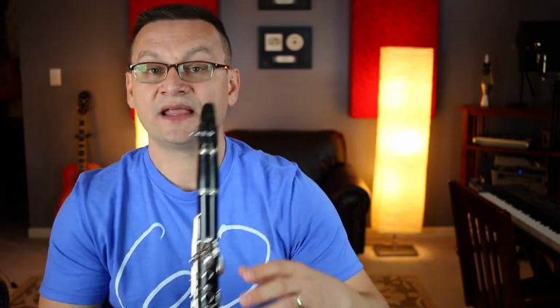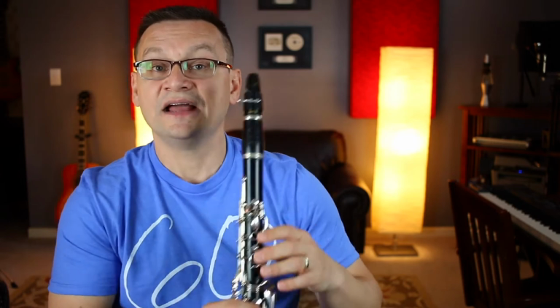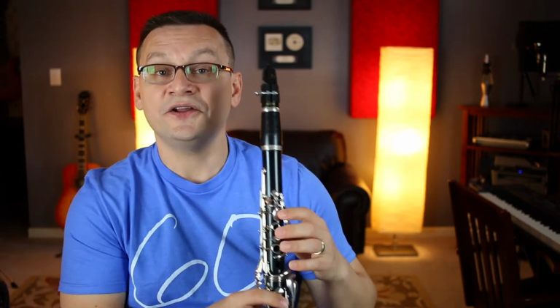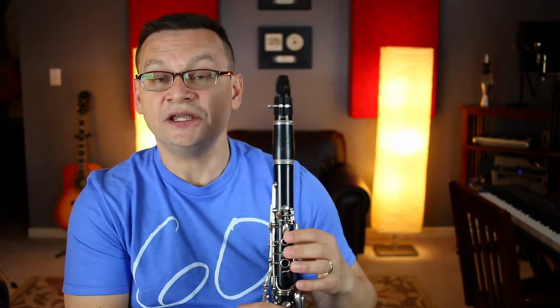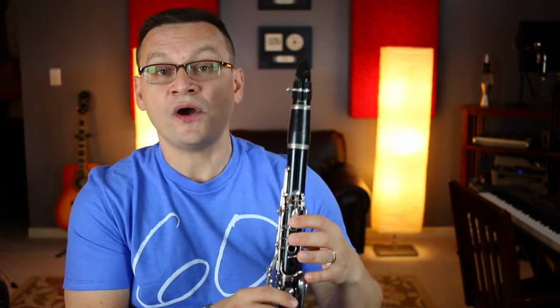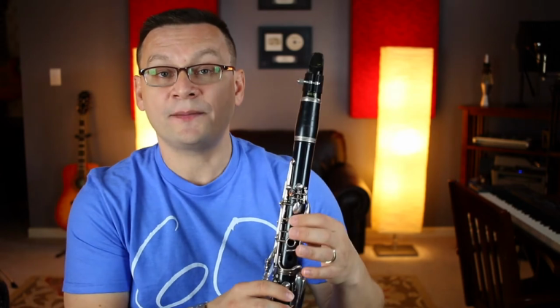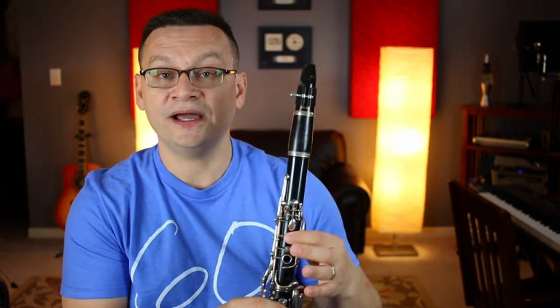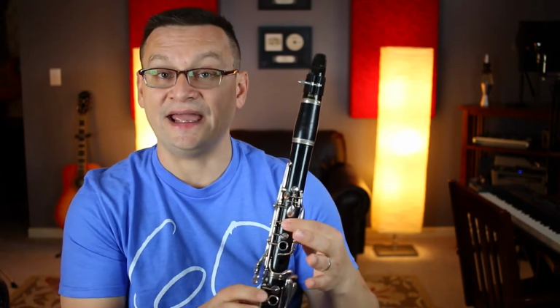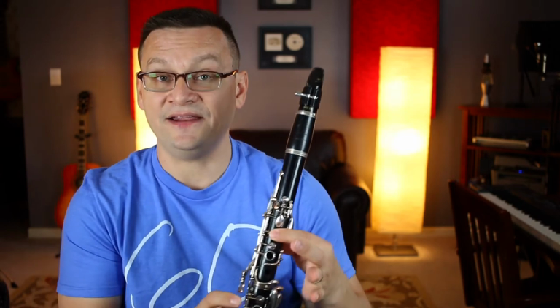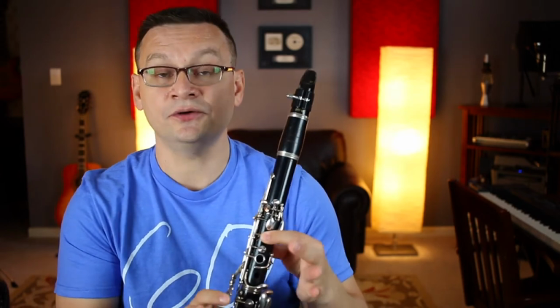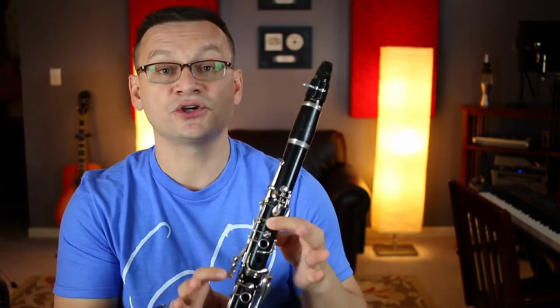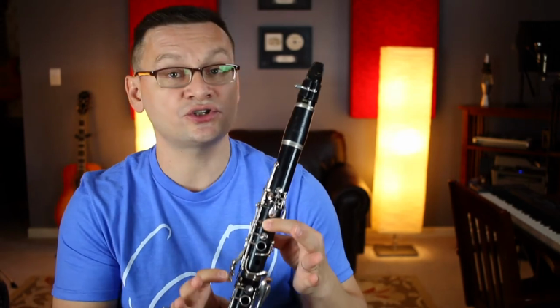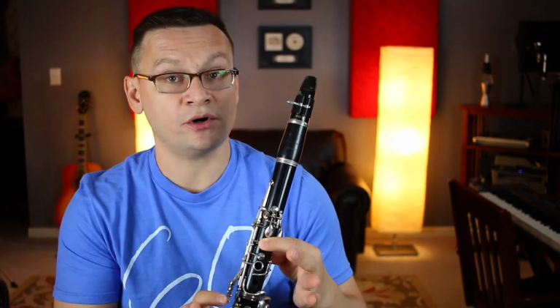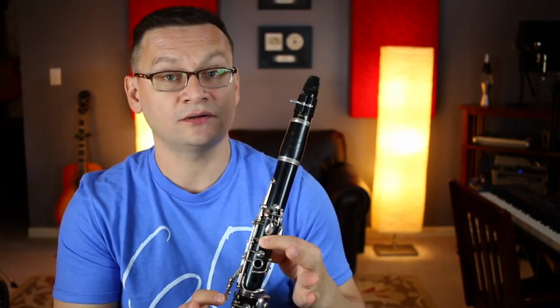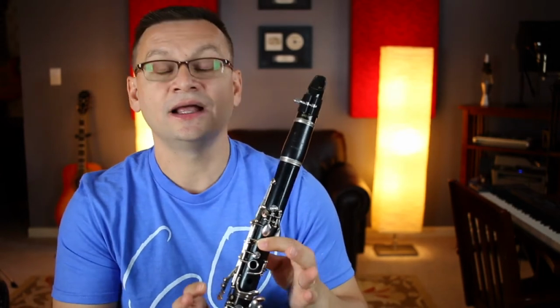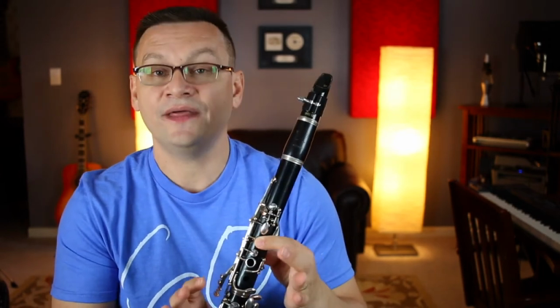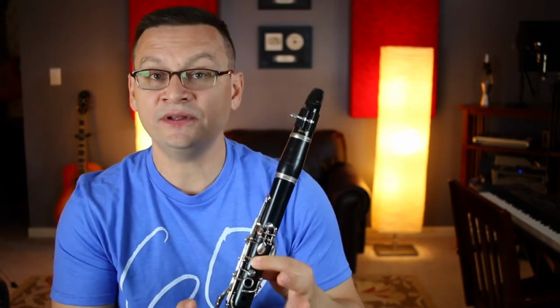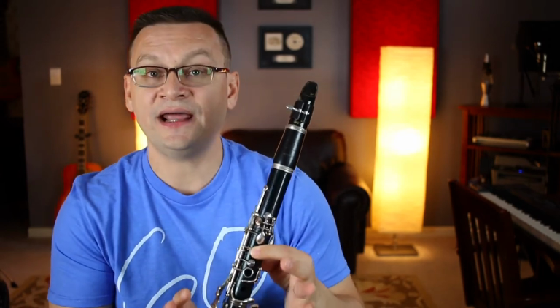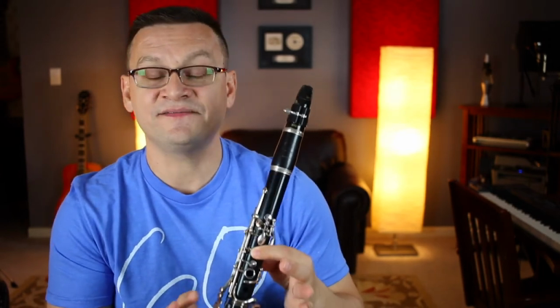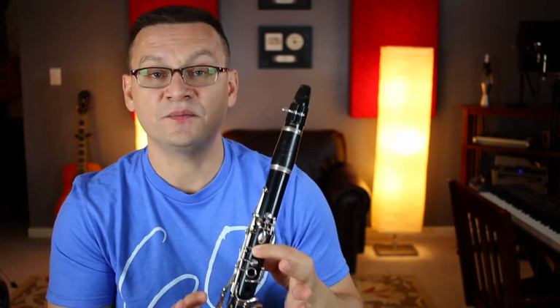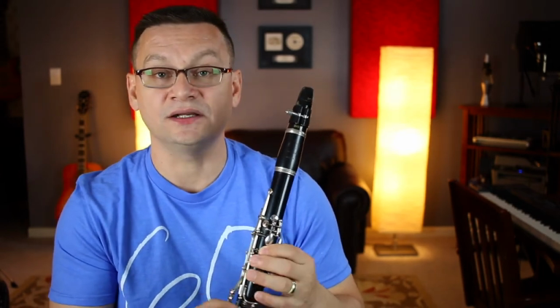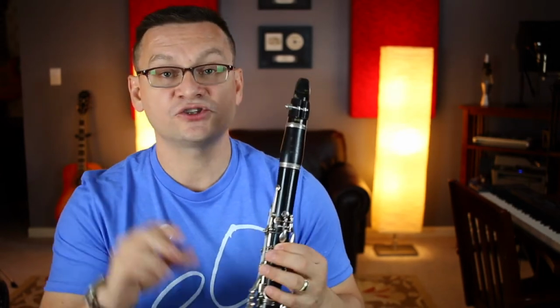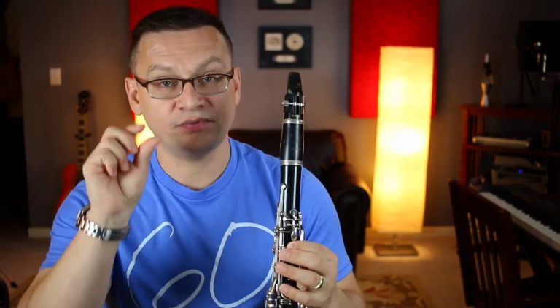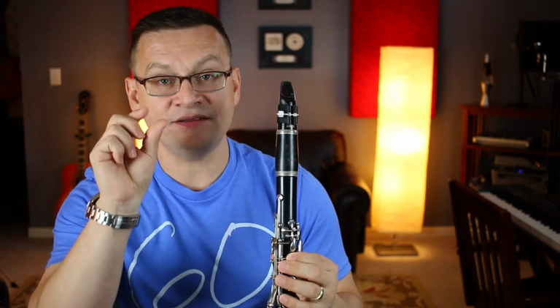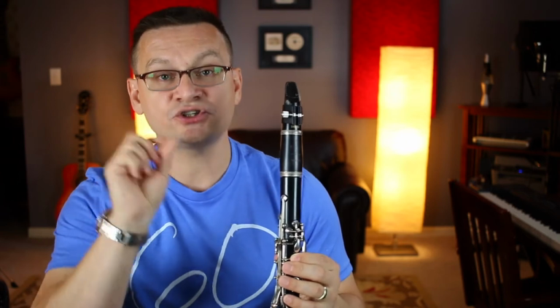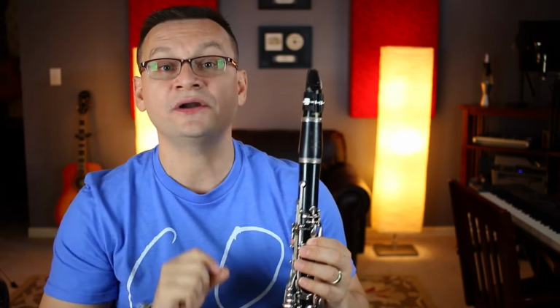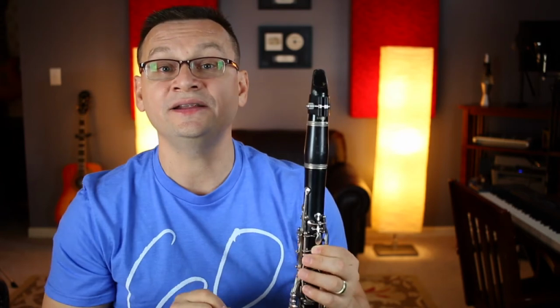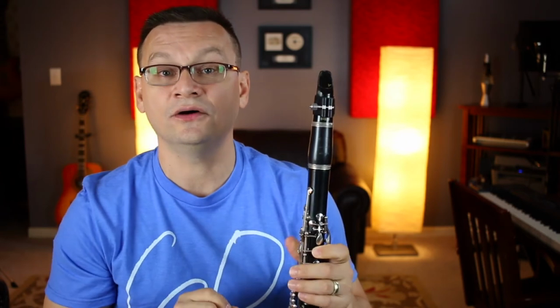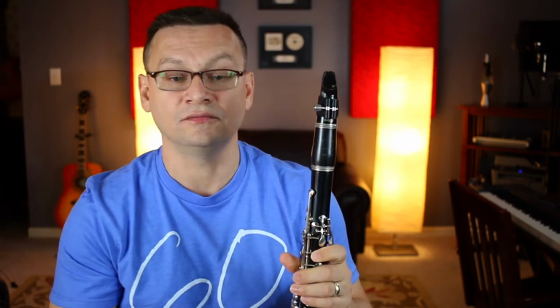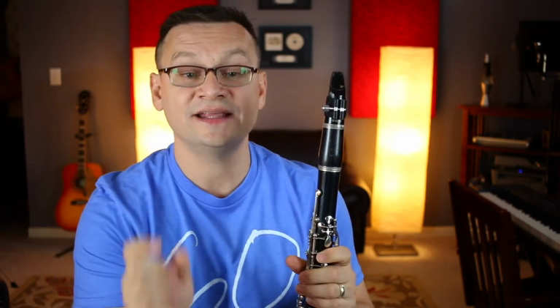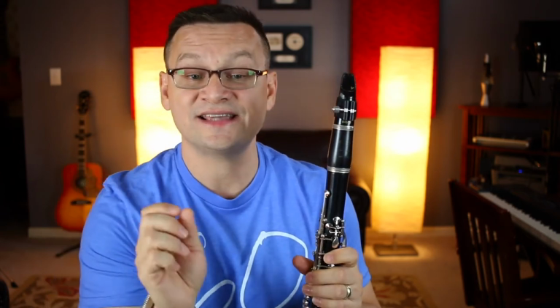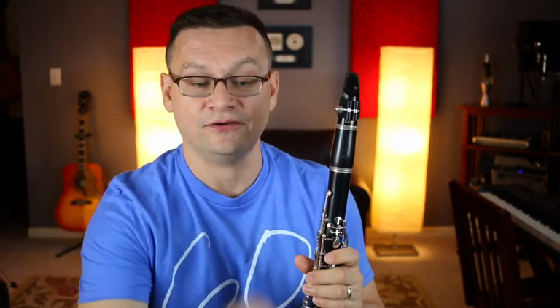Did you hear how I played the eighth notes short? They only get half of a beat, so play them short in tone, in sound.